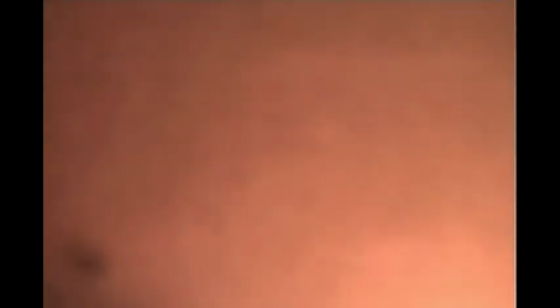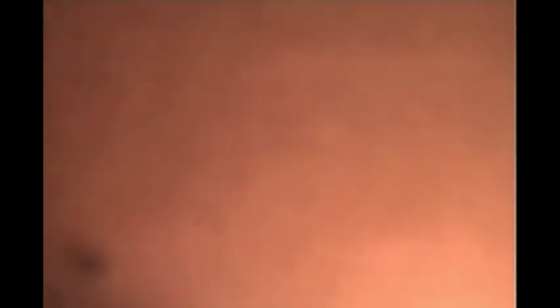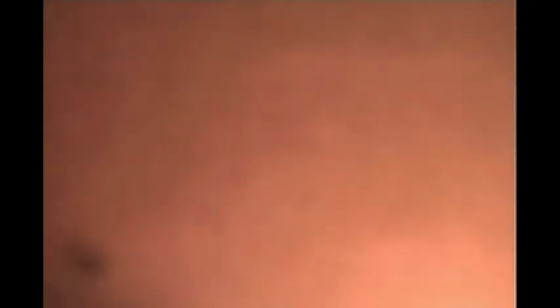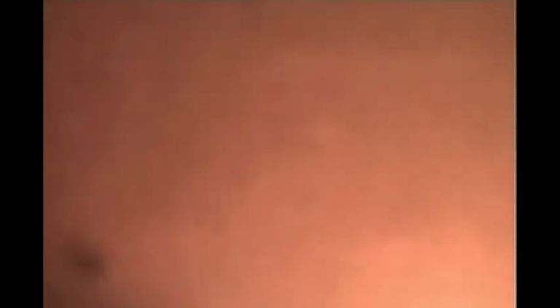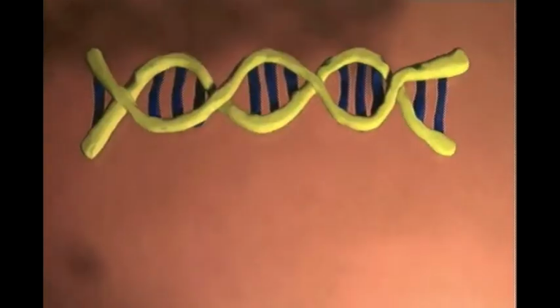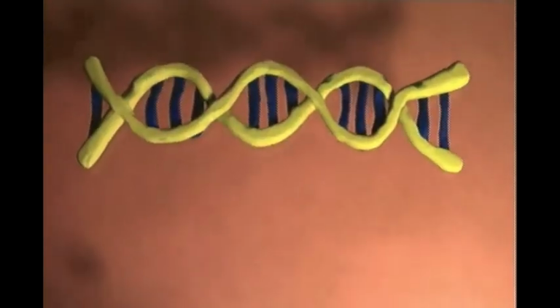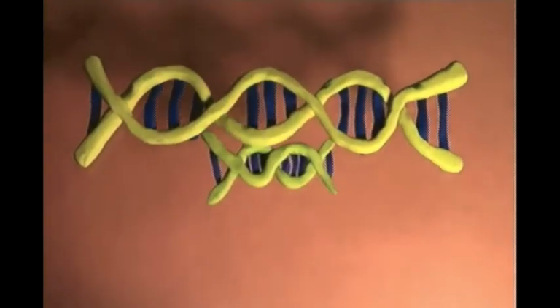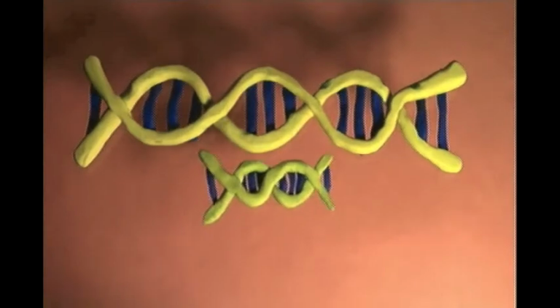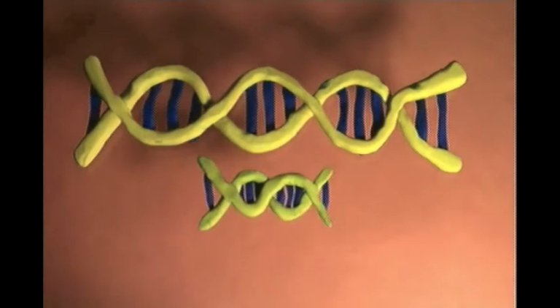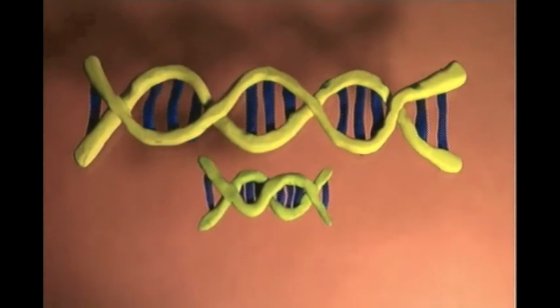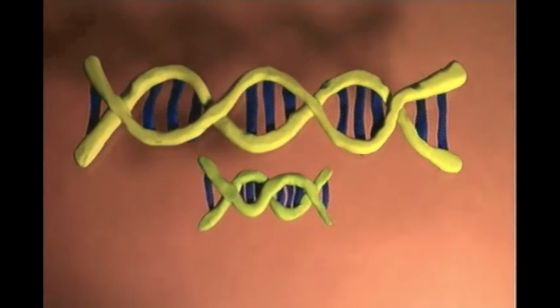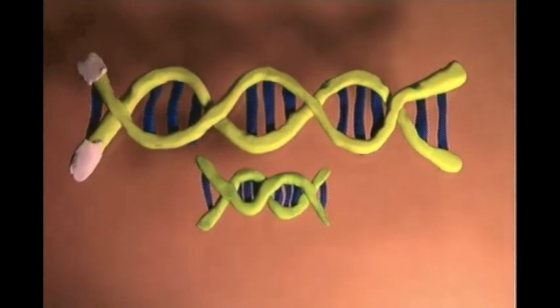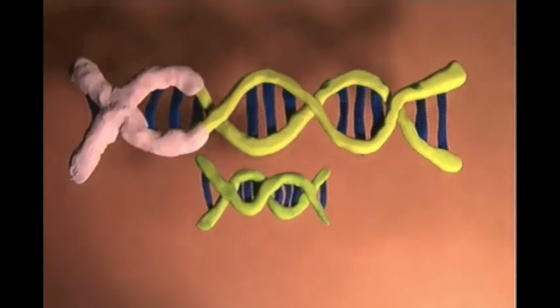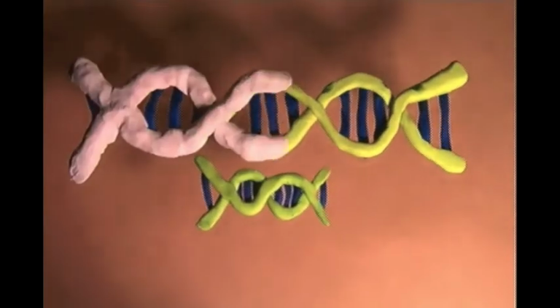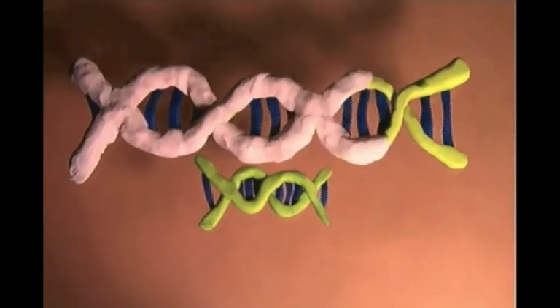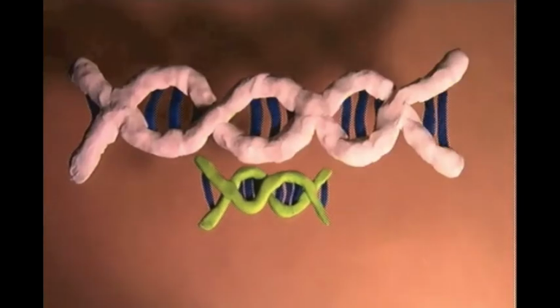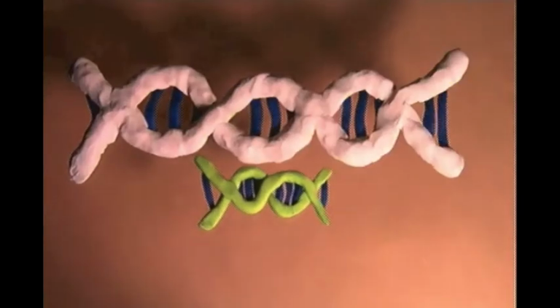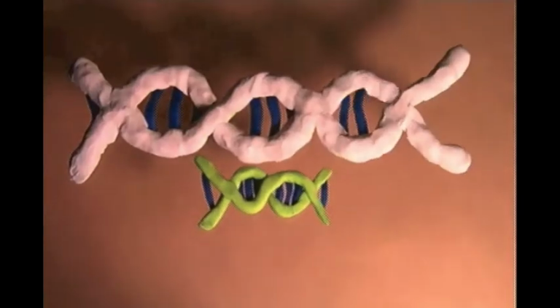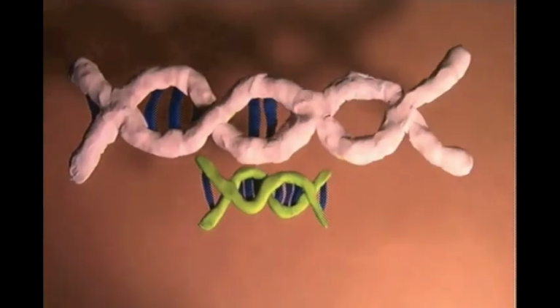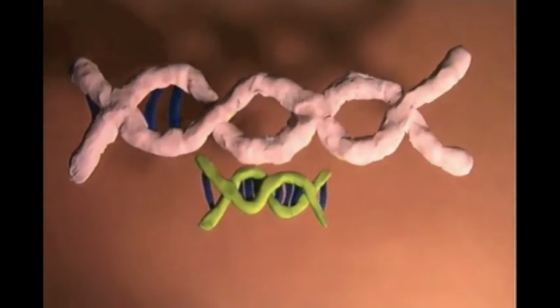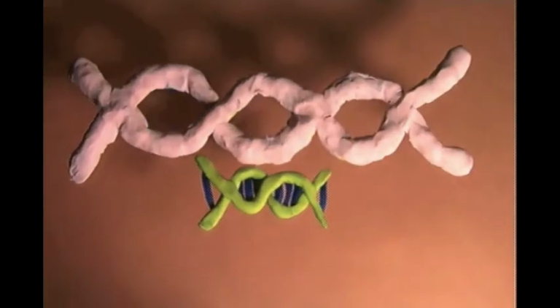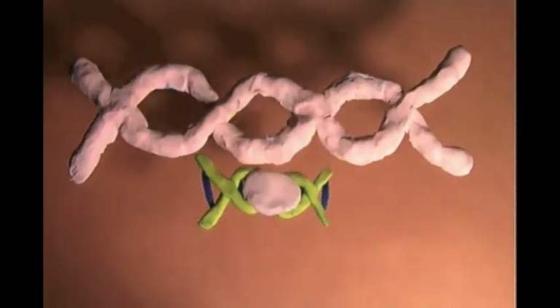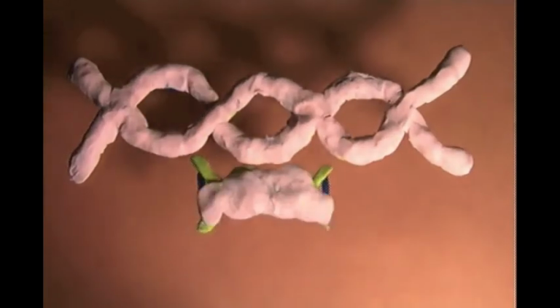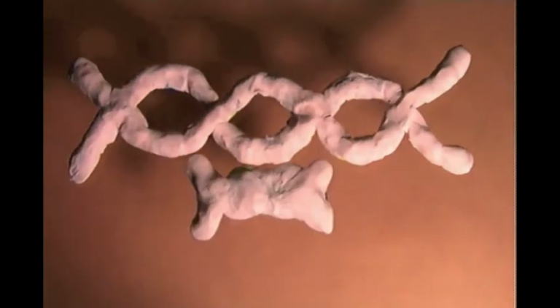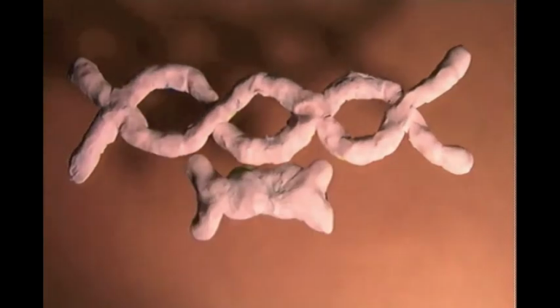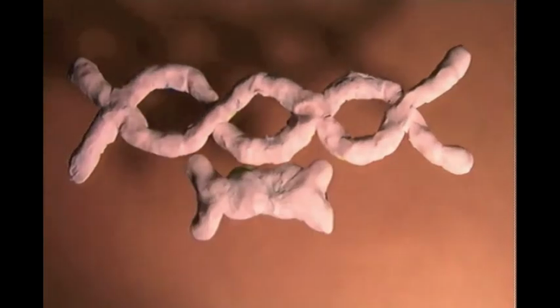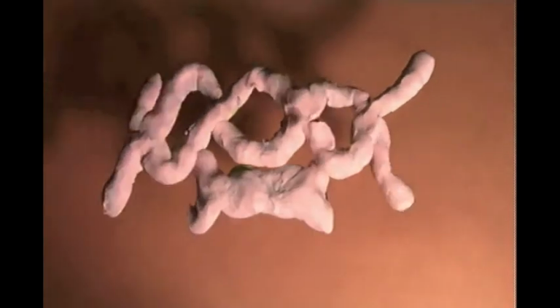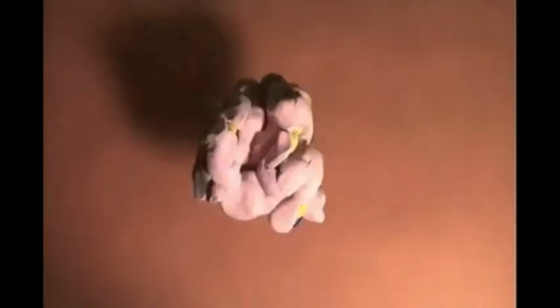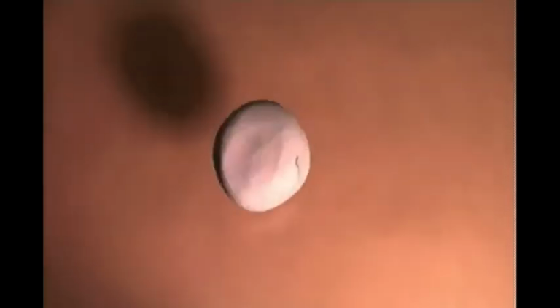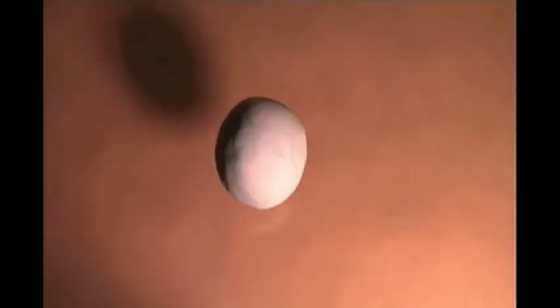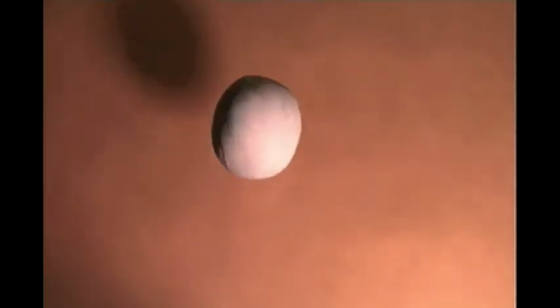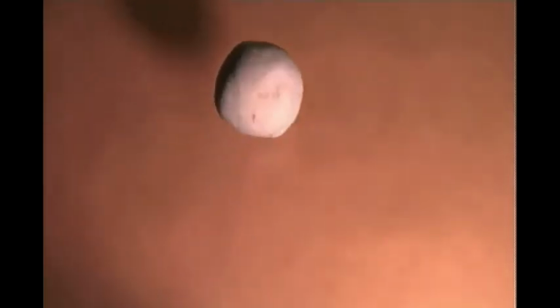Colon cancer is also genetic. If someone has a relative with colon cancer, it will be more likely for them to develop the cancer as well.